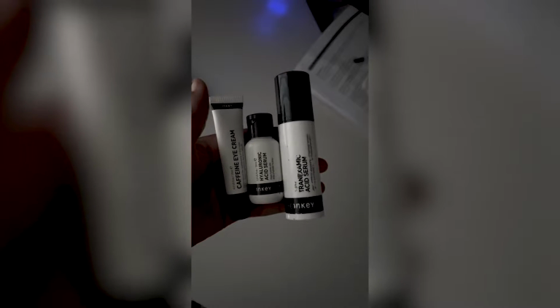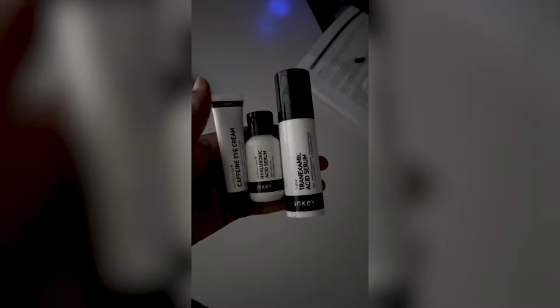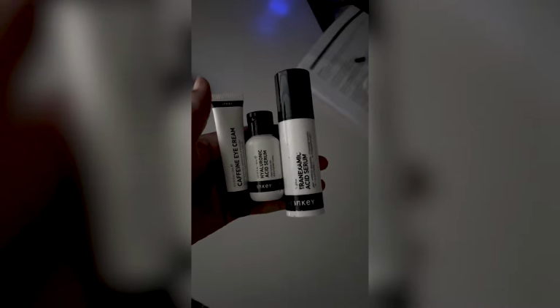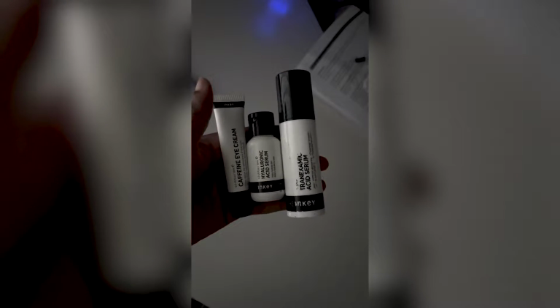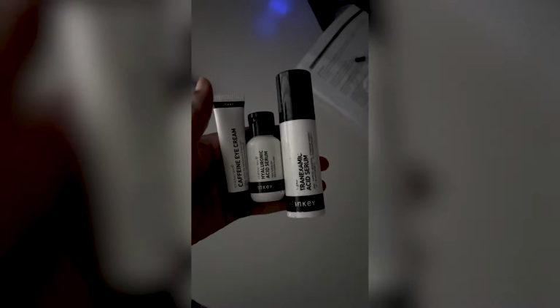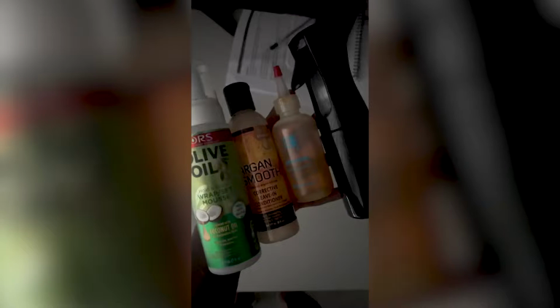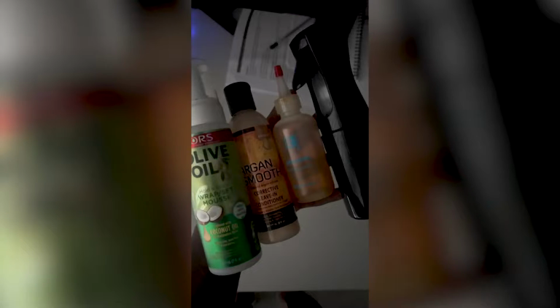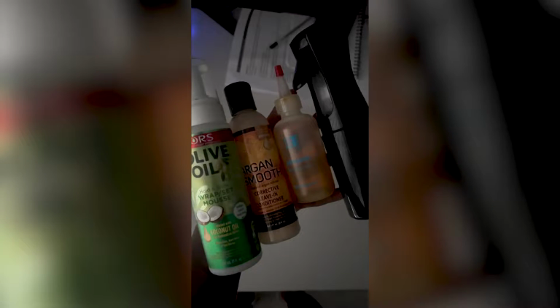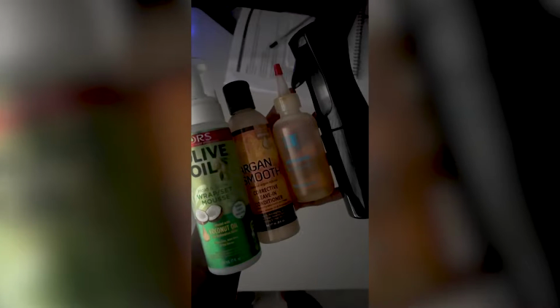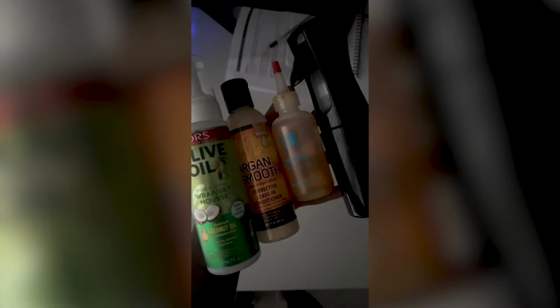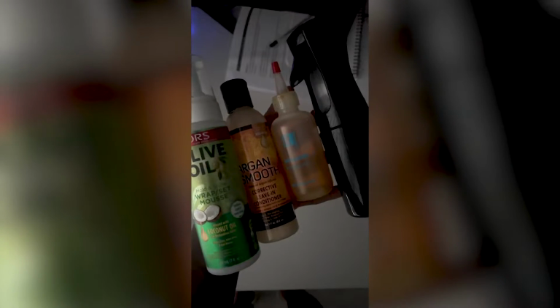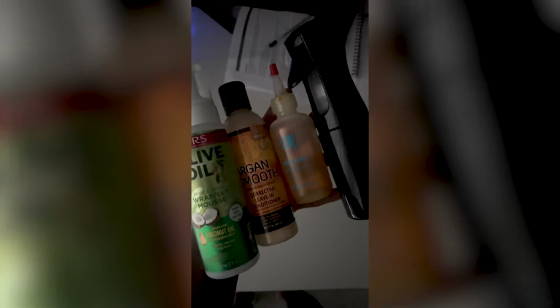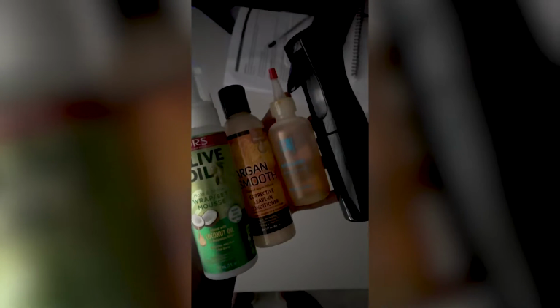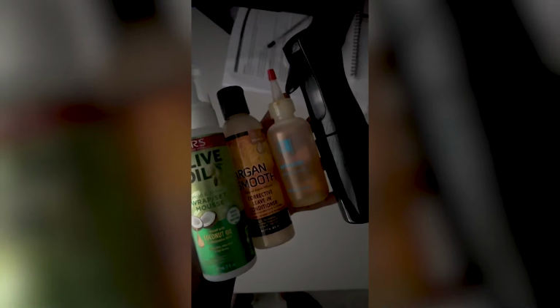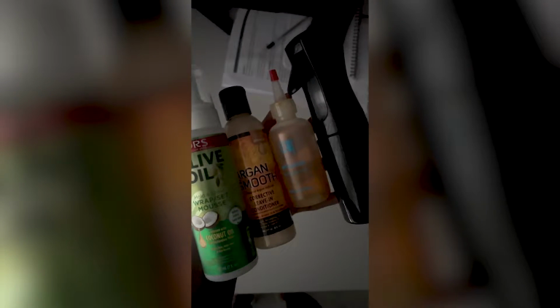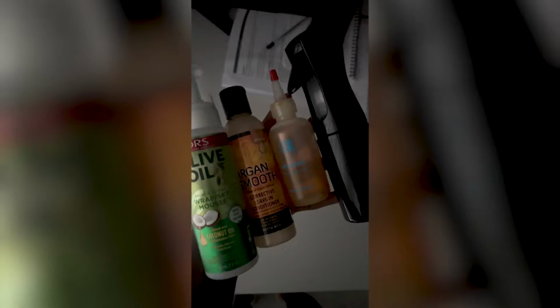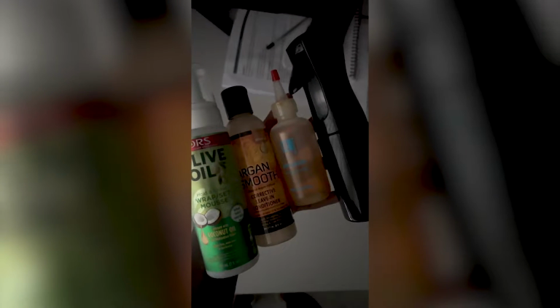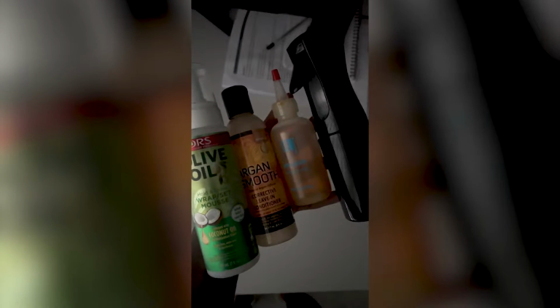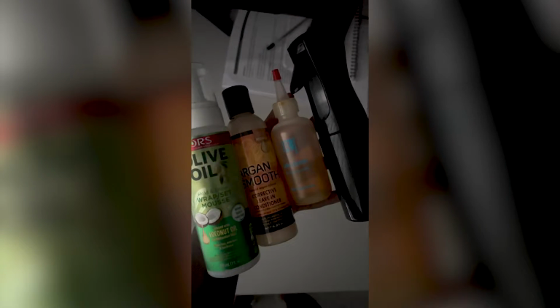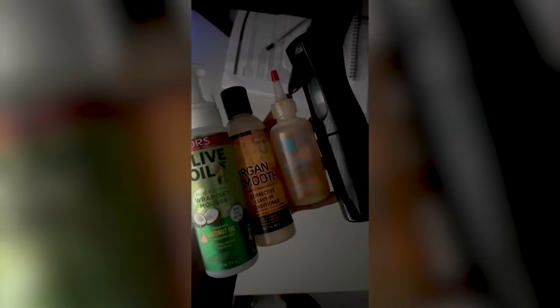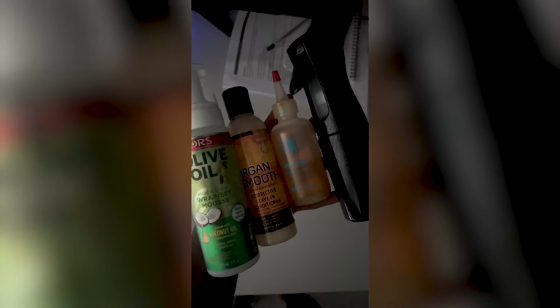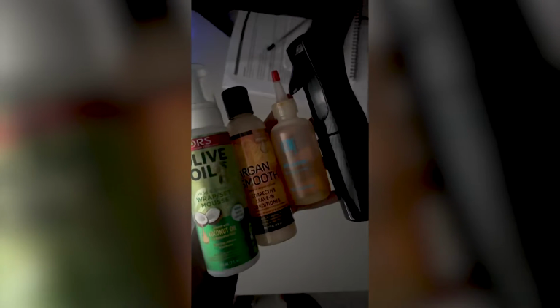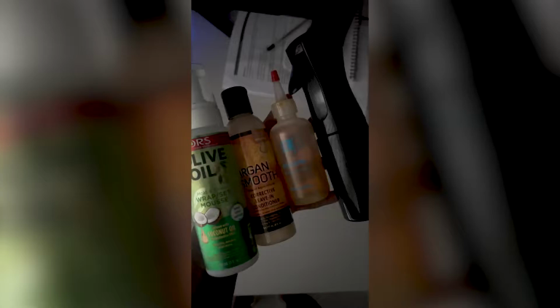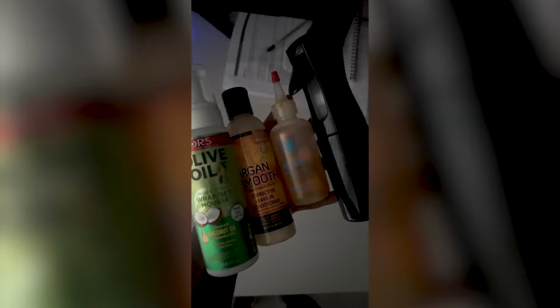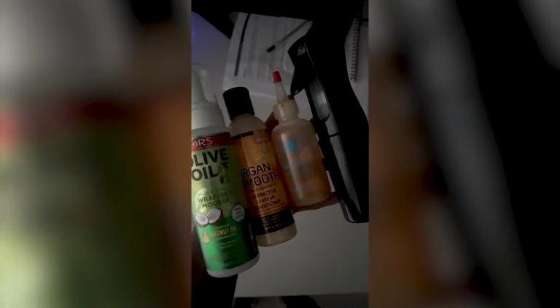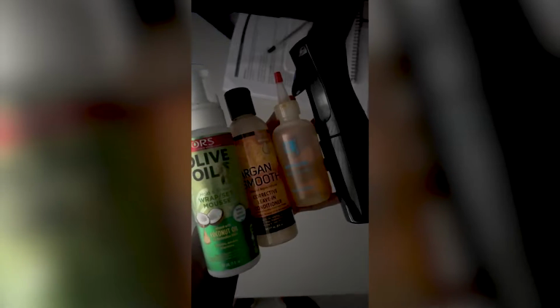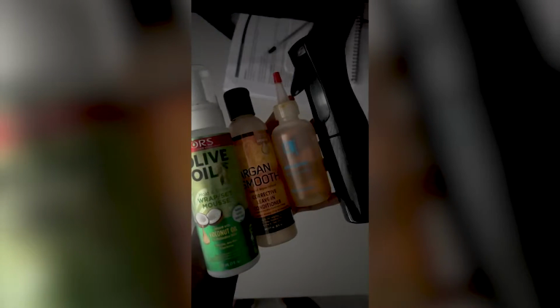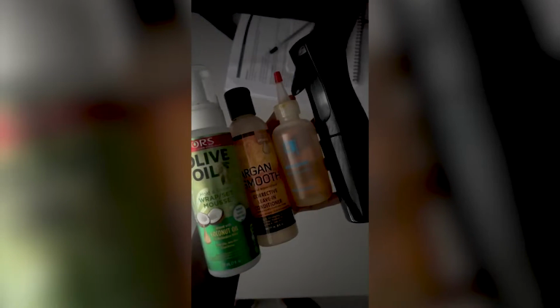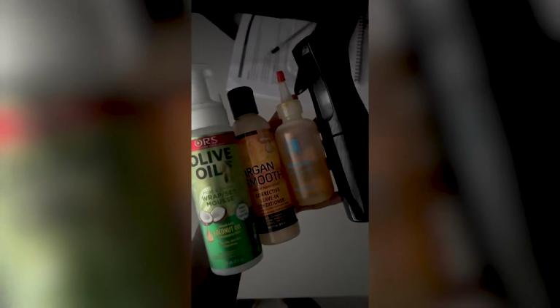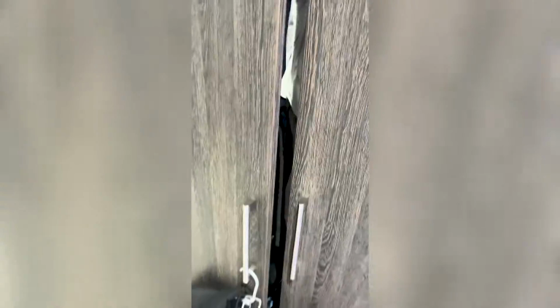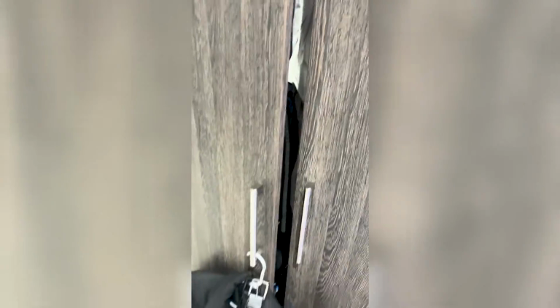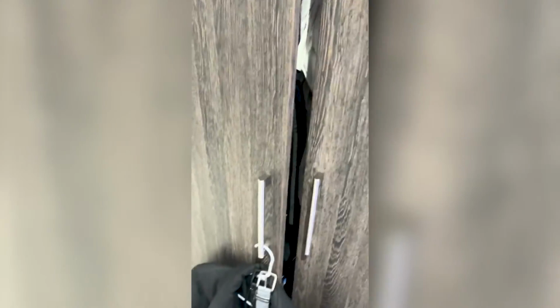So this is my little skincare routine, obviously using my skincare products, my hair care products — got to start the day right.